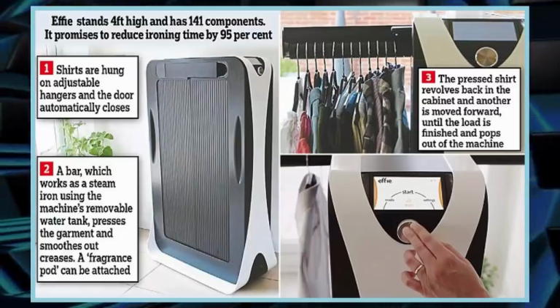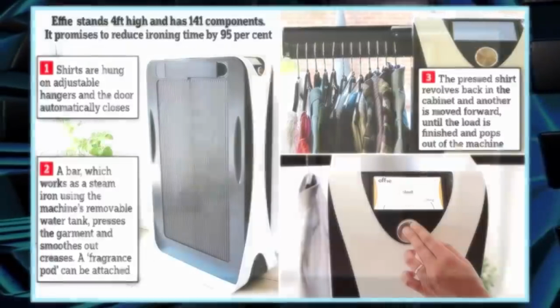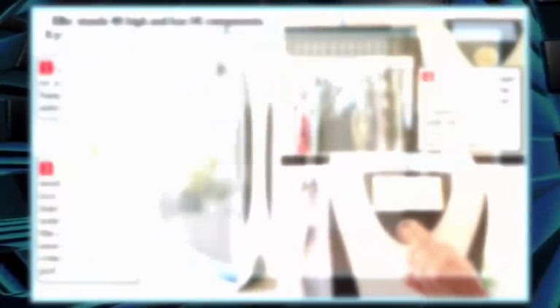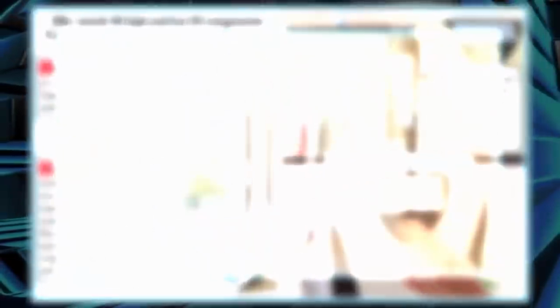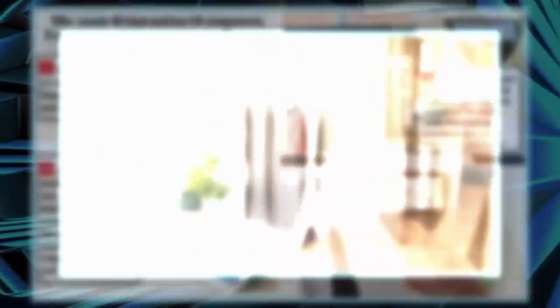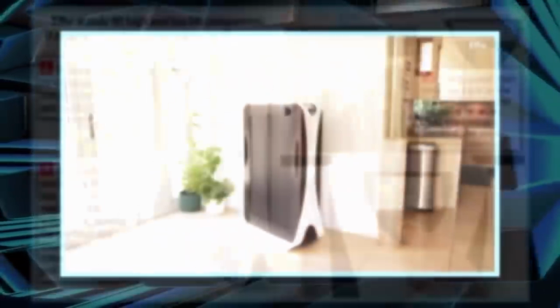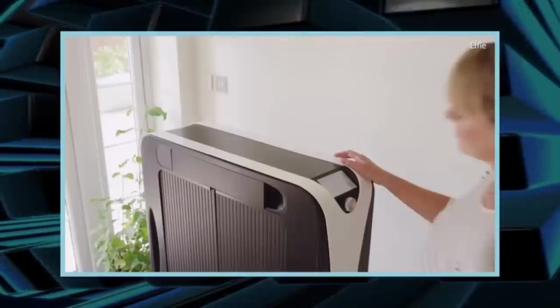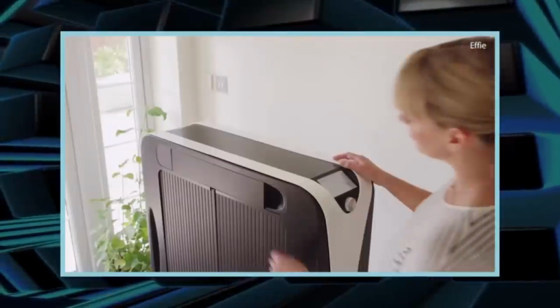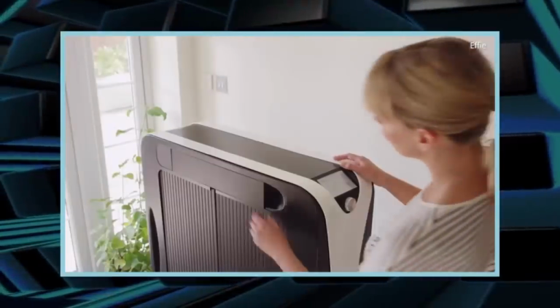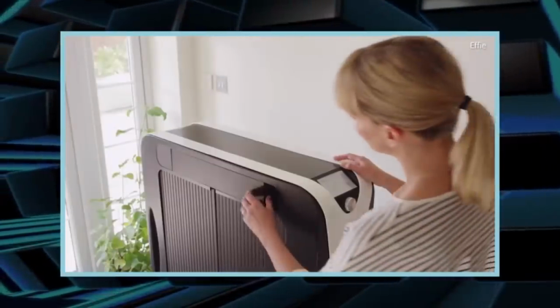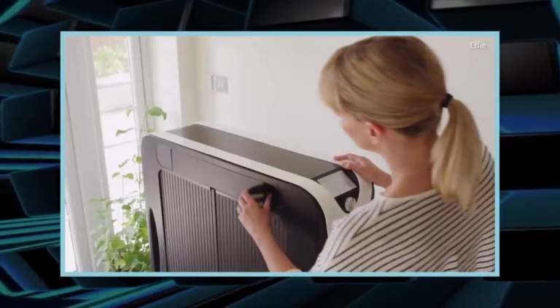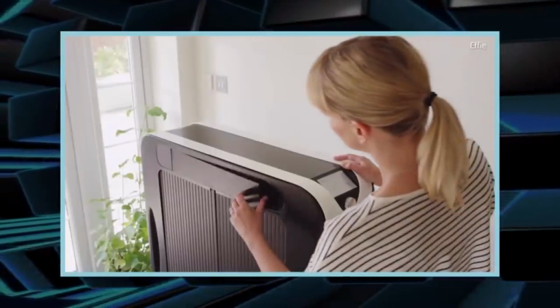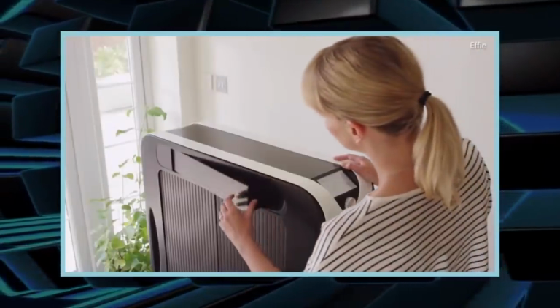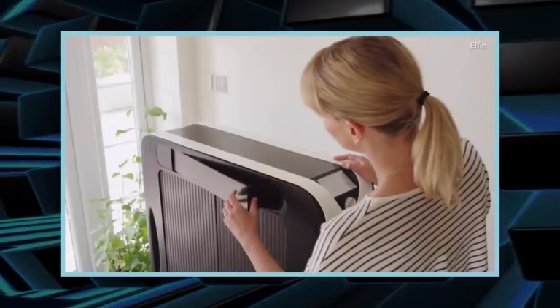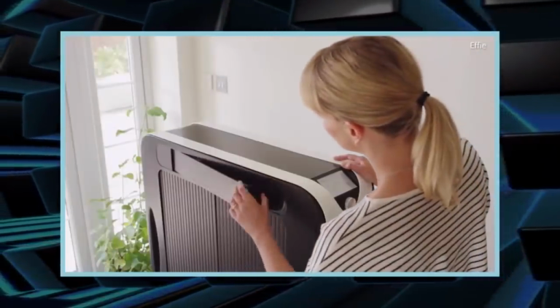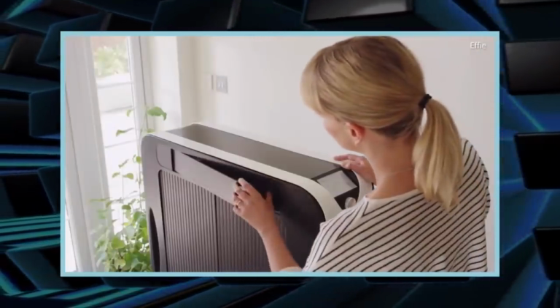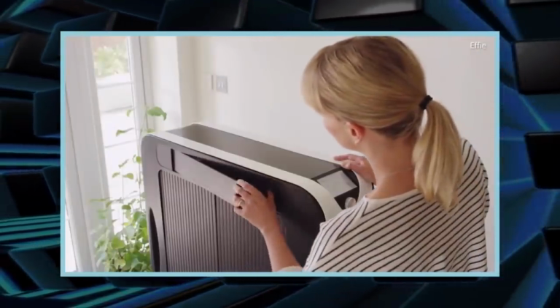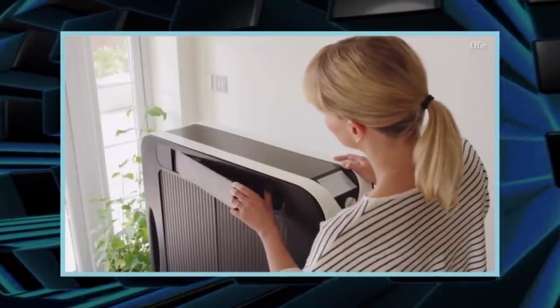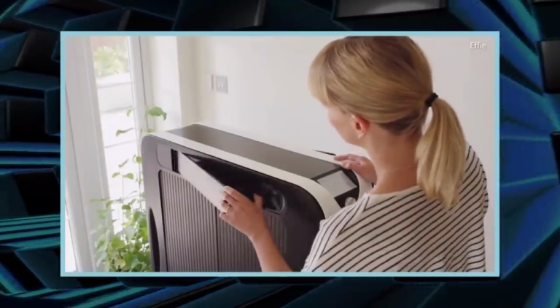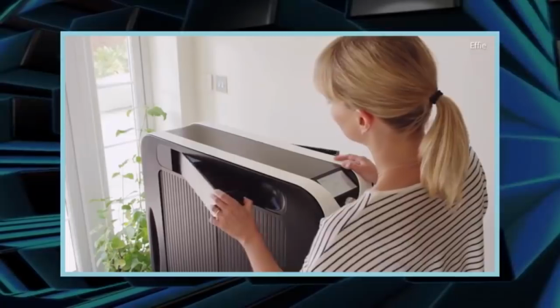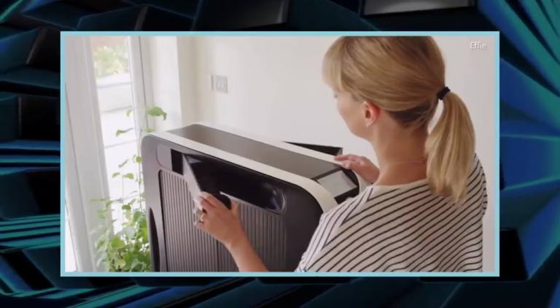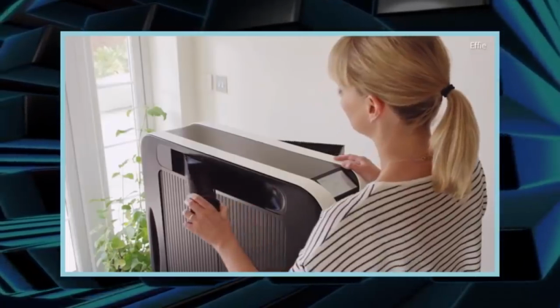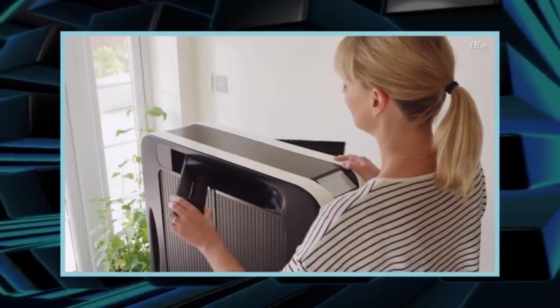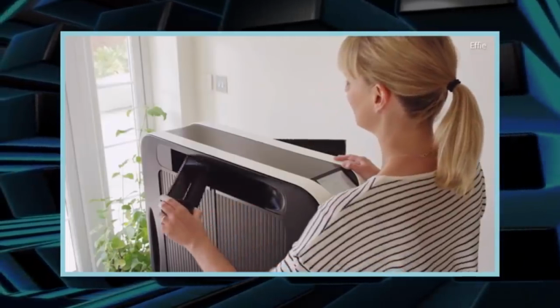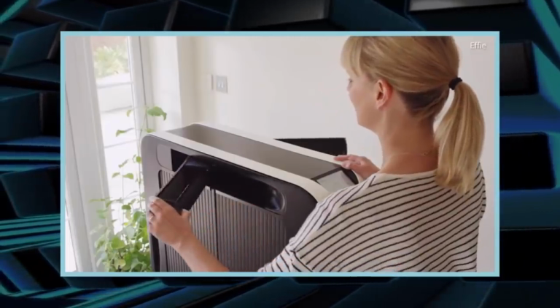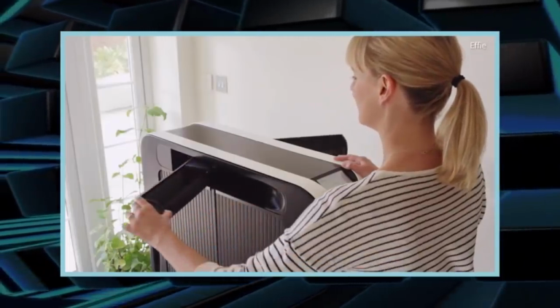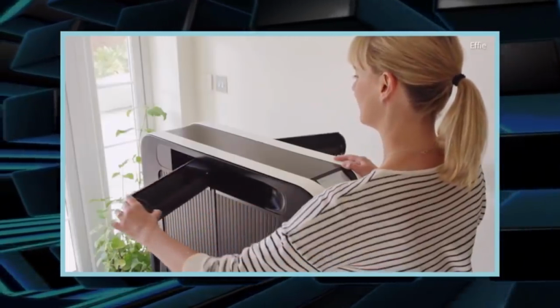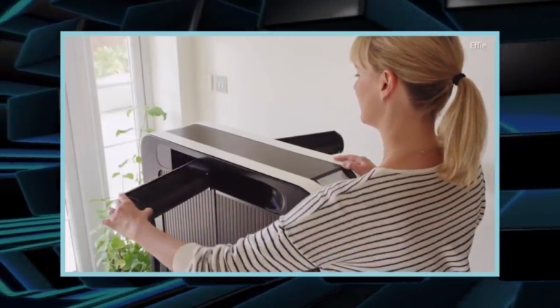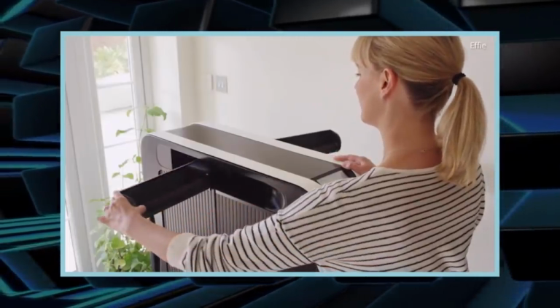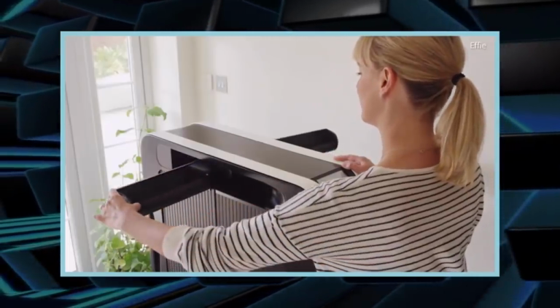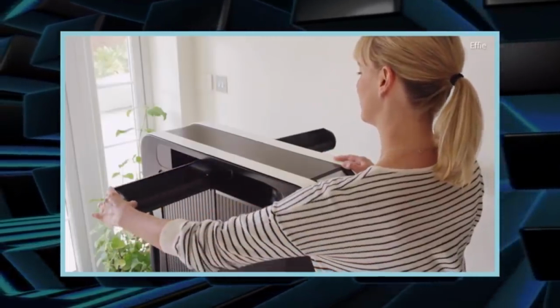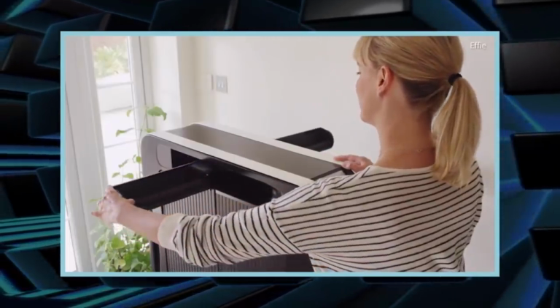It measures 128 centimeters high, 80 centimeters wide, and 40 centimeters deep.